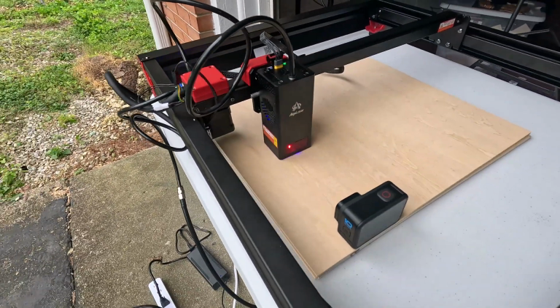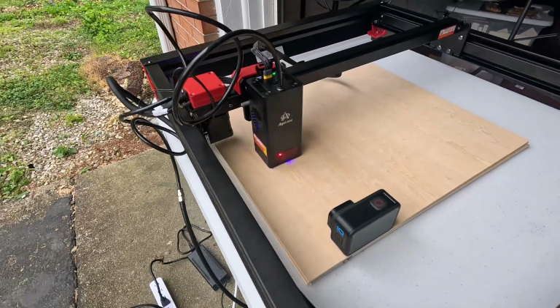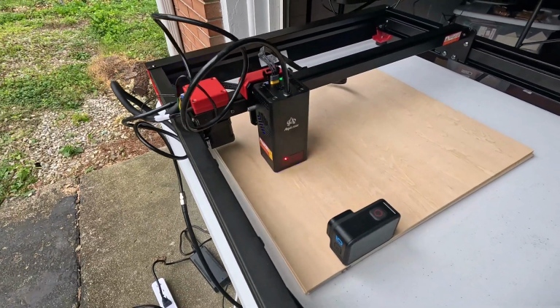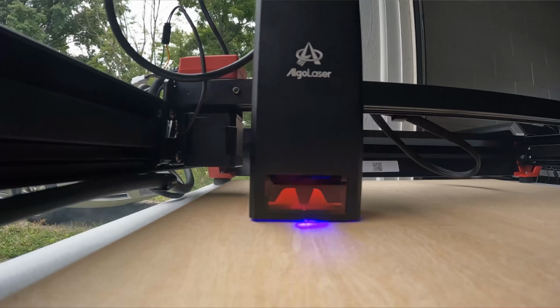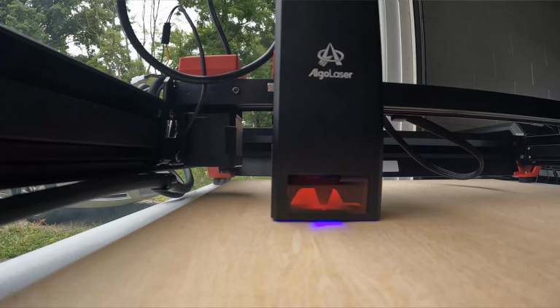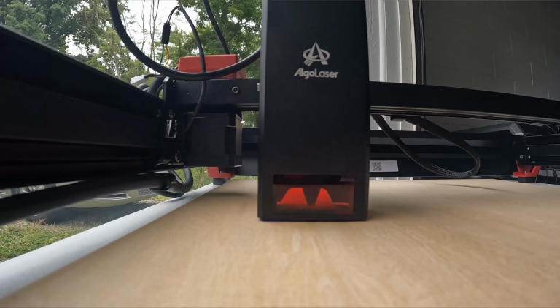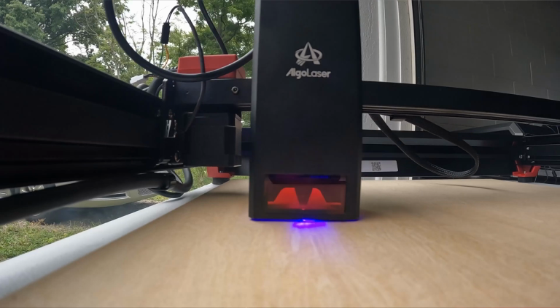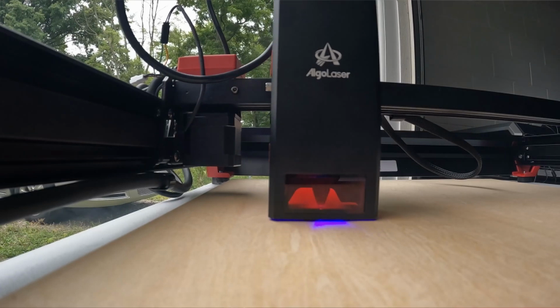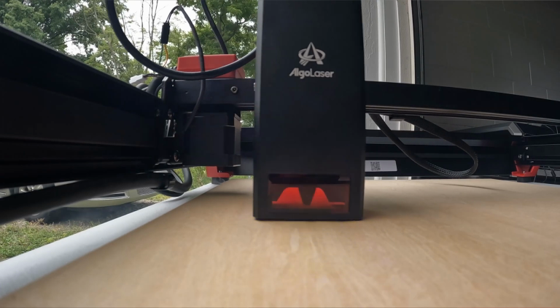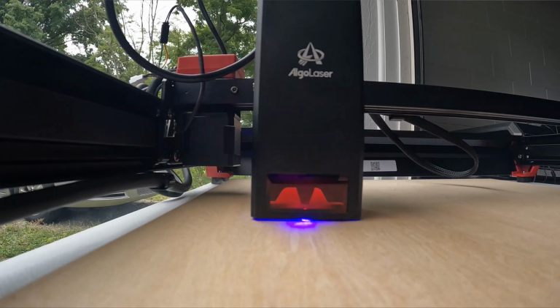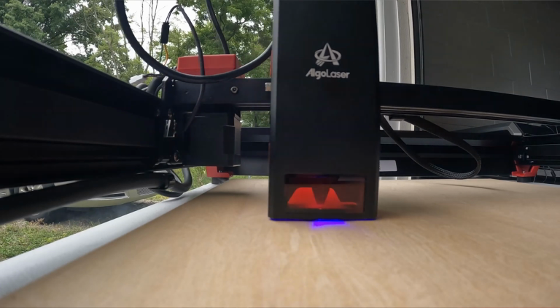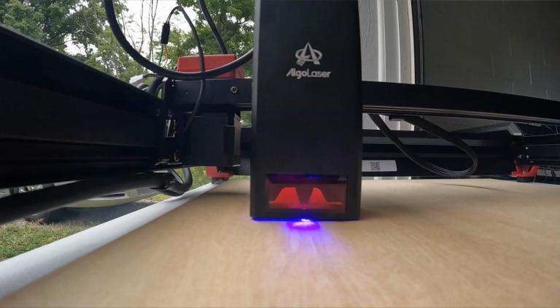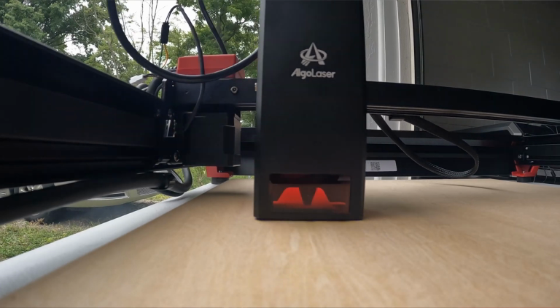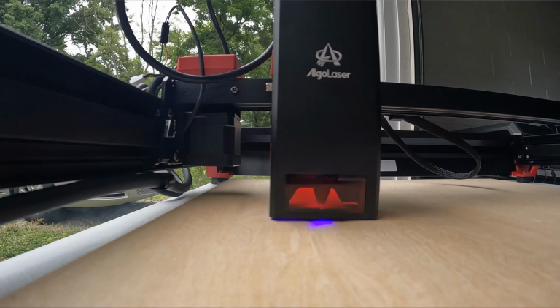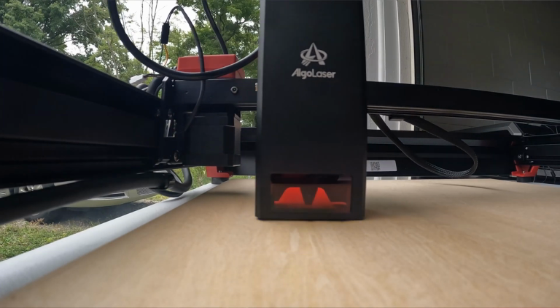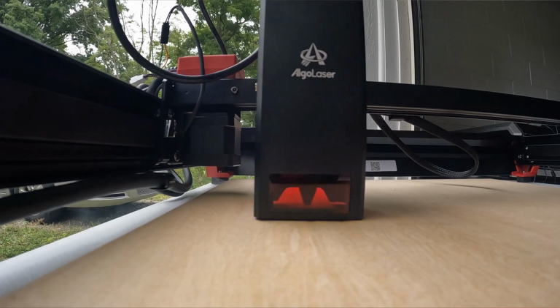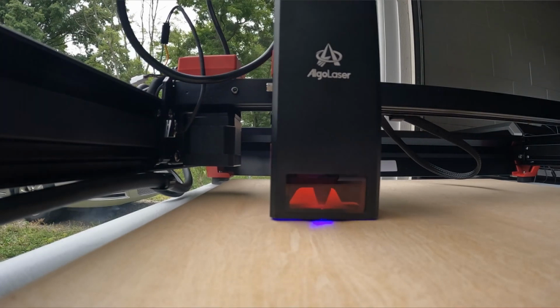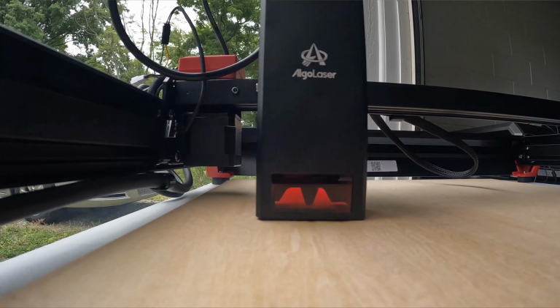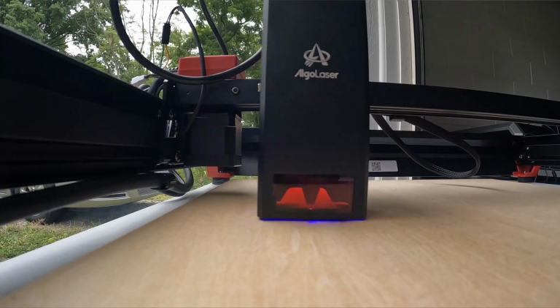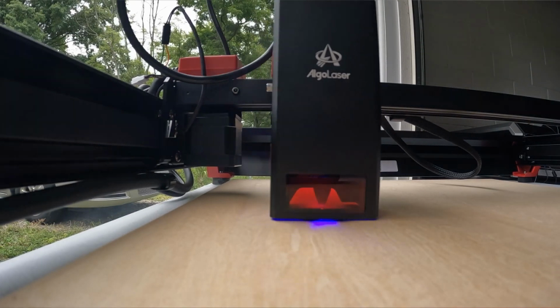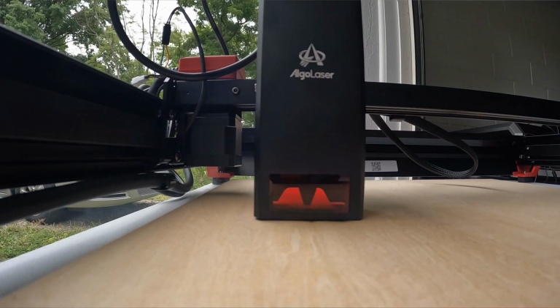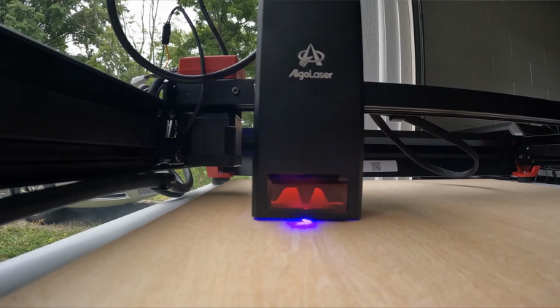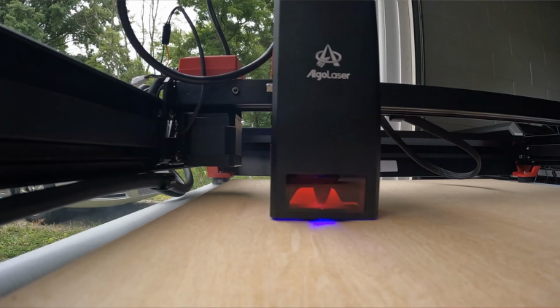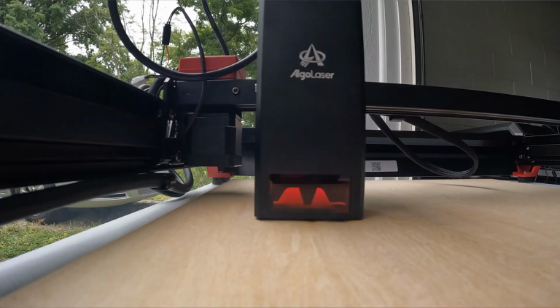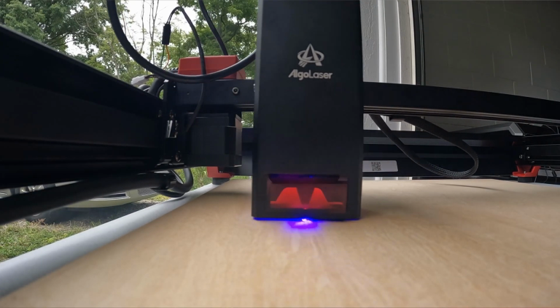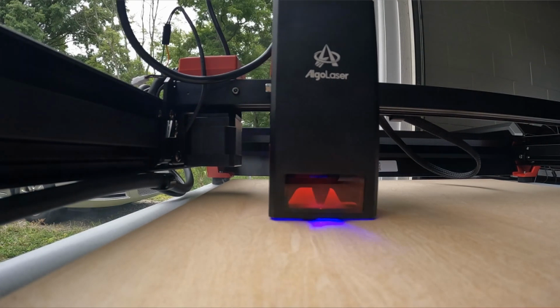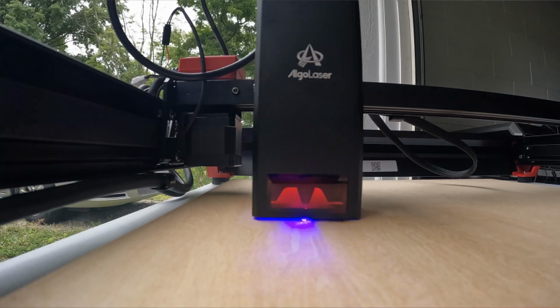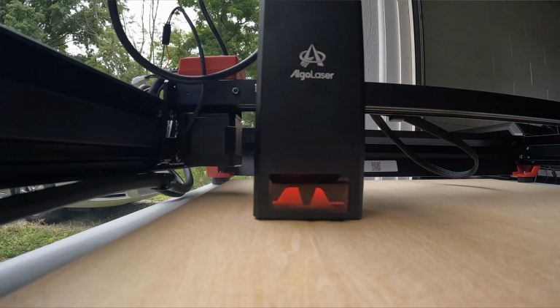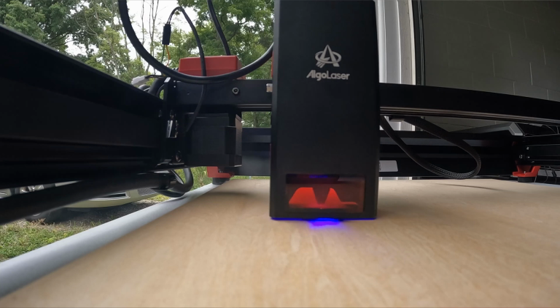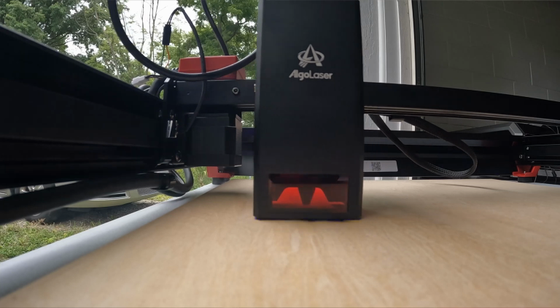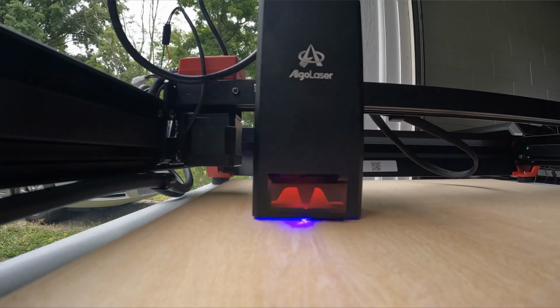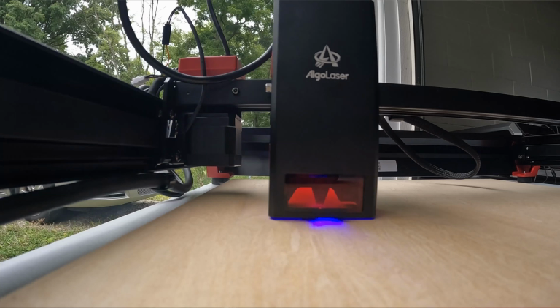It's about 16 screws, something like that, plus four set screws that you have to tighten. Once you do that, this thing was great.